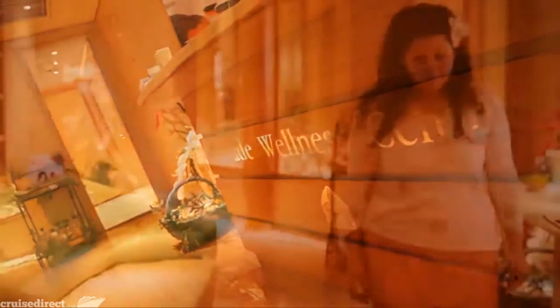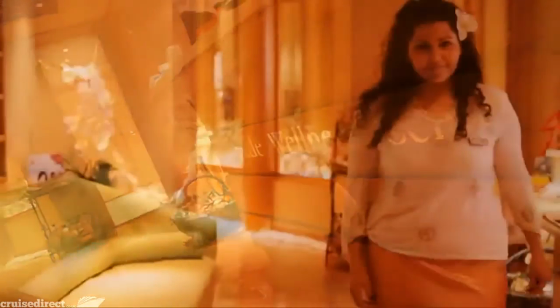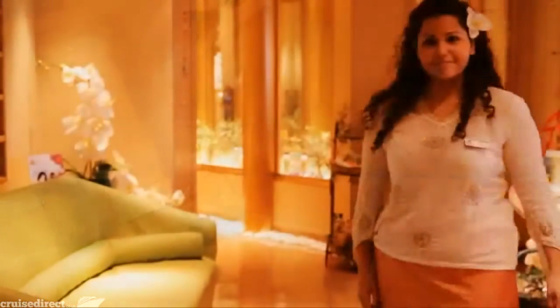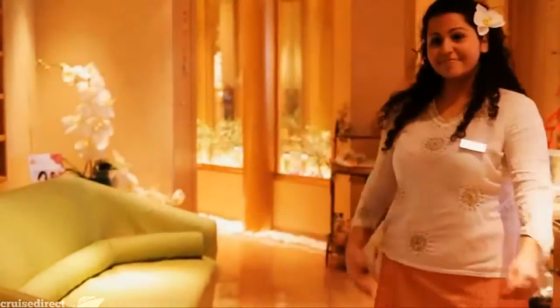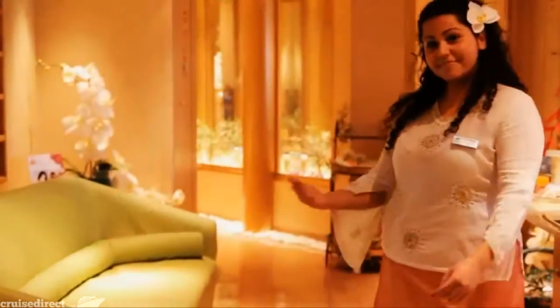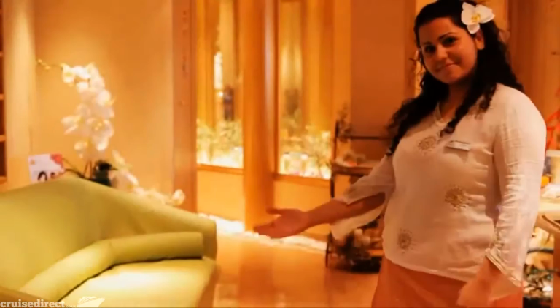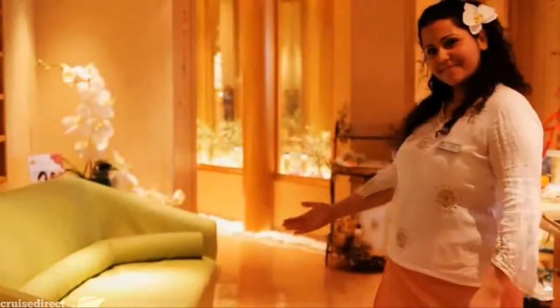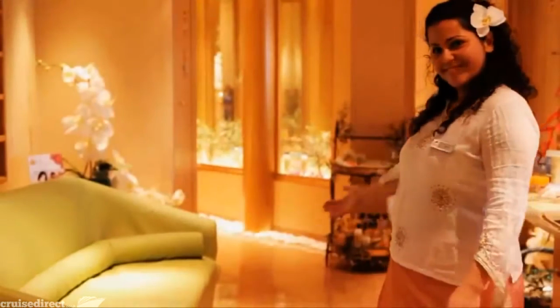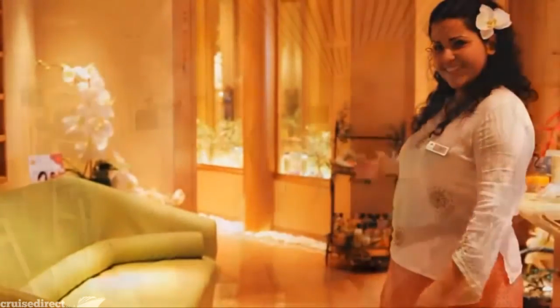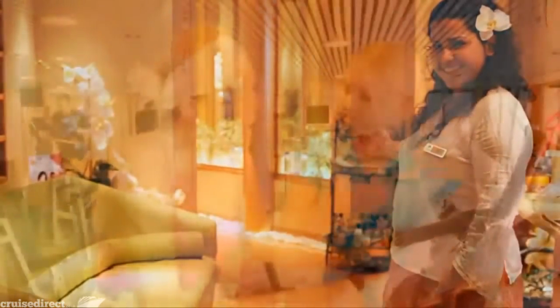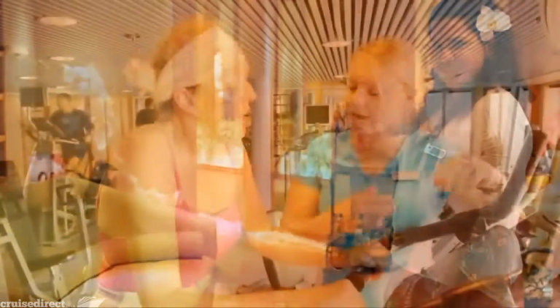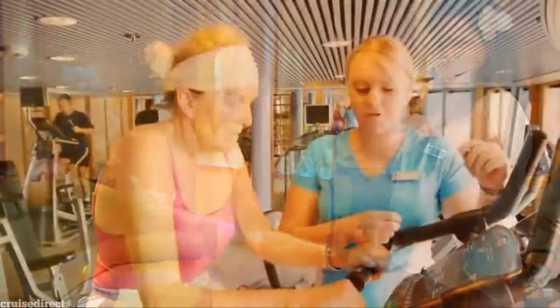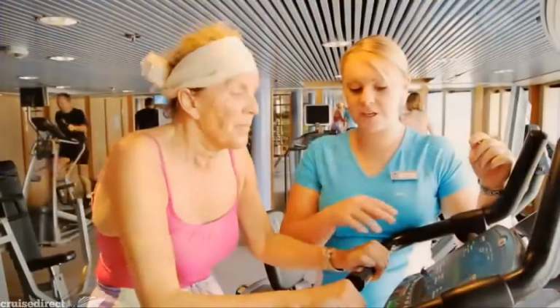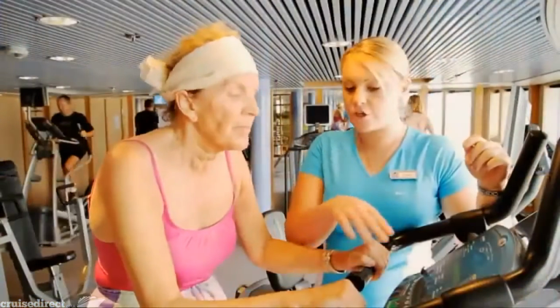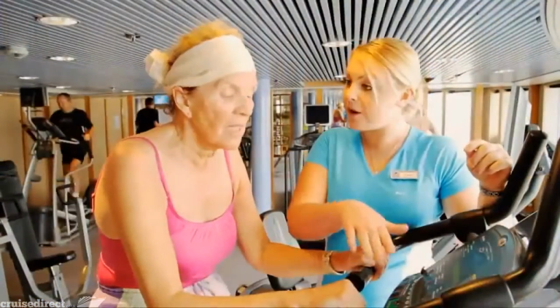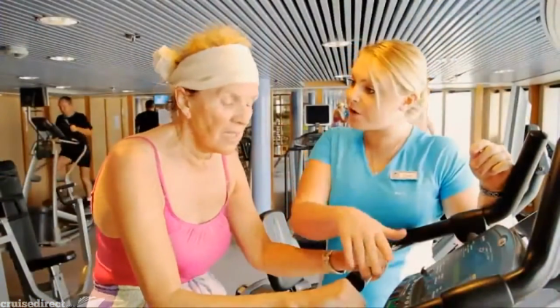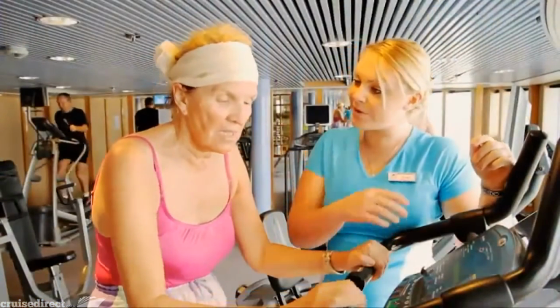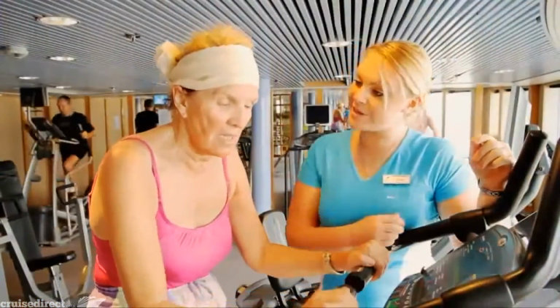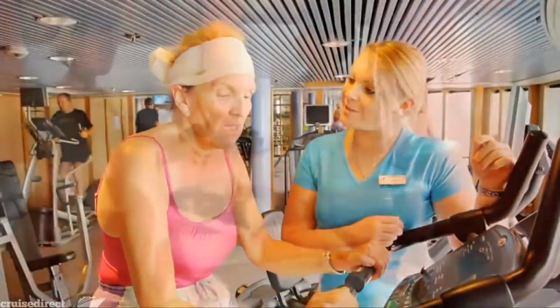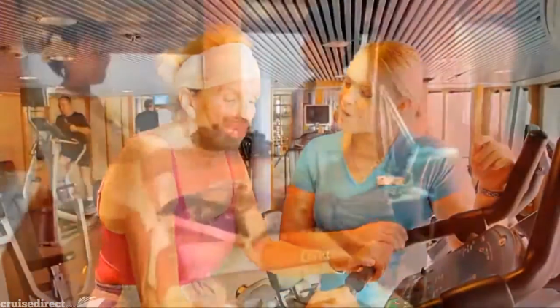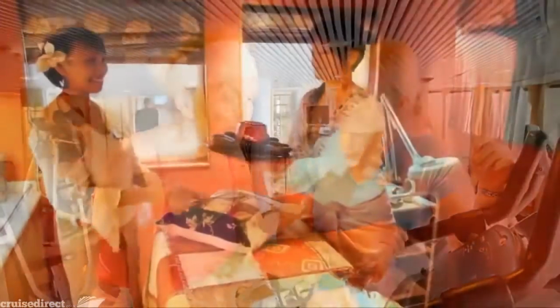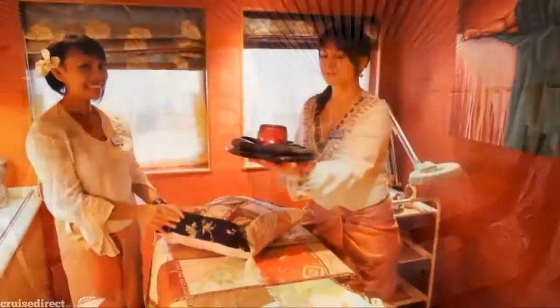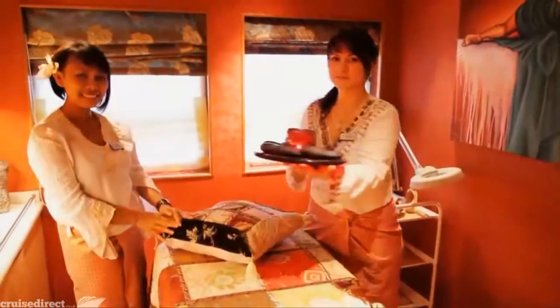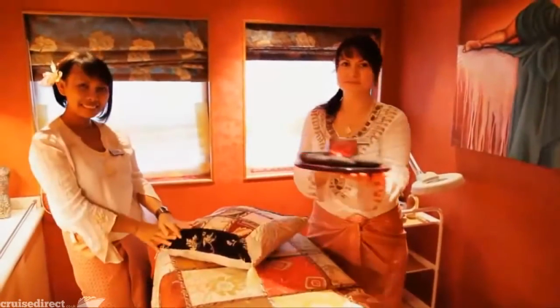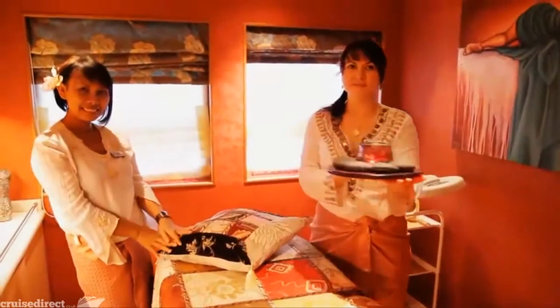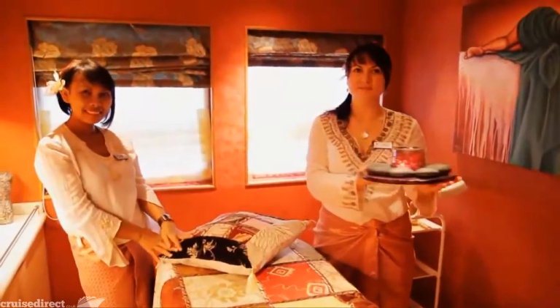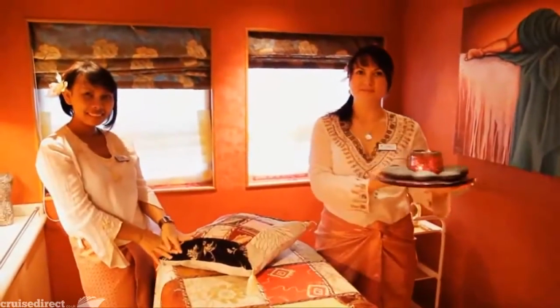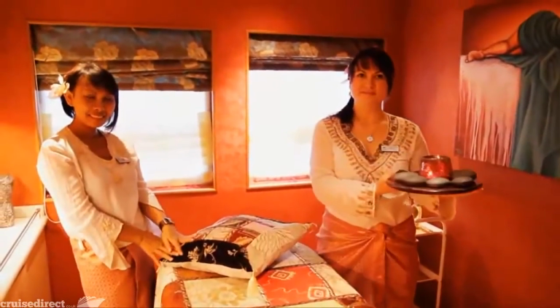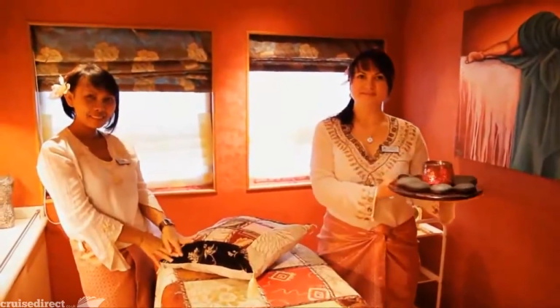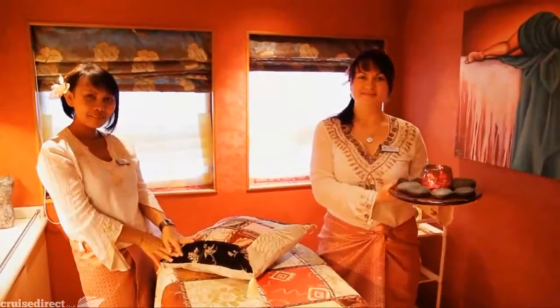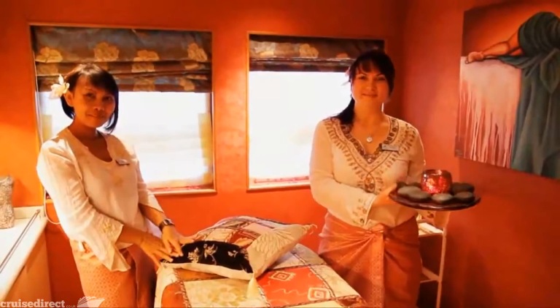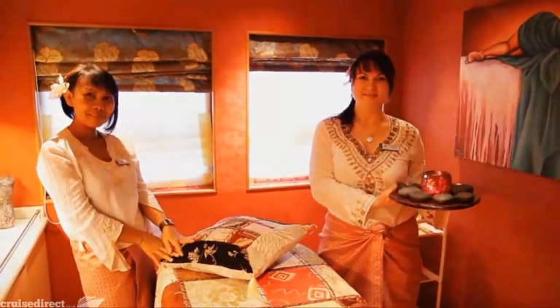The Jade Wellness Centre offers hairdressing, beauty treatments, fitness and exercise equipment, sauna and massage facilities.